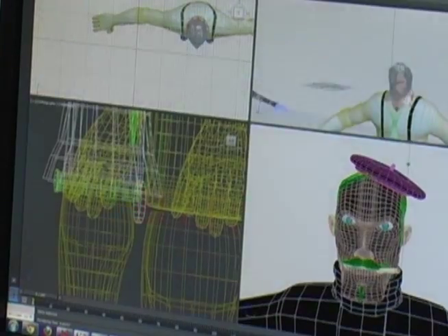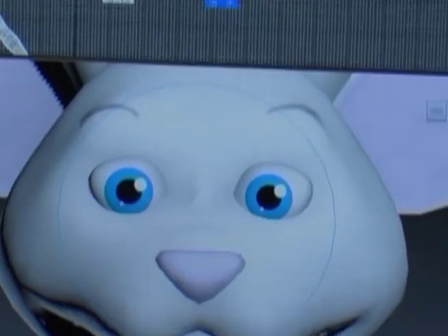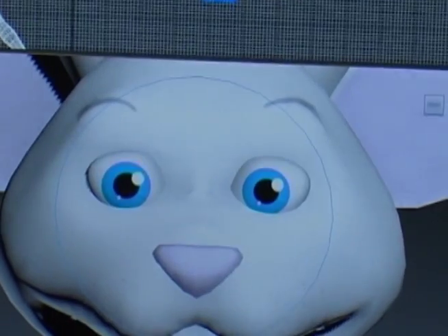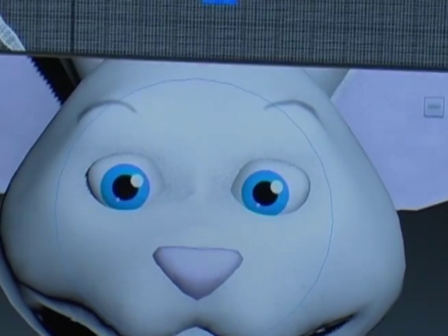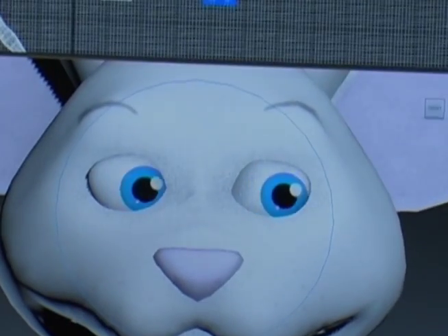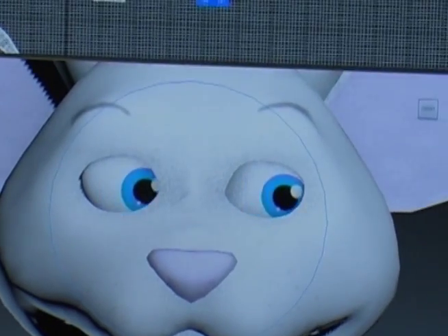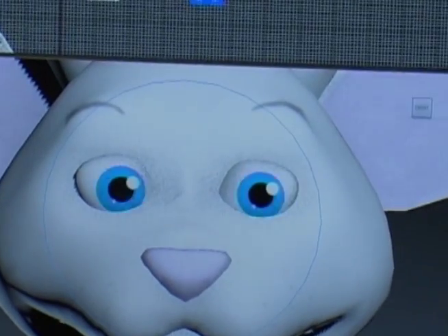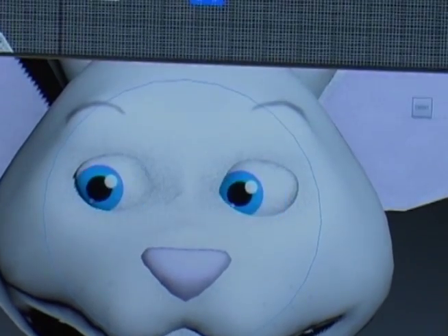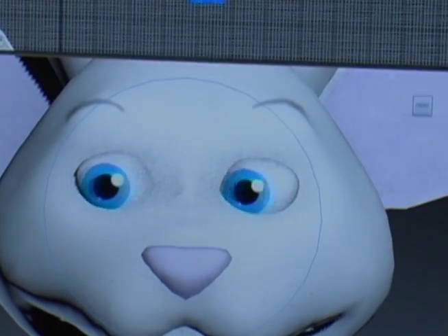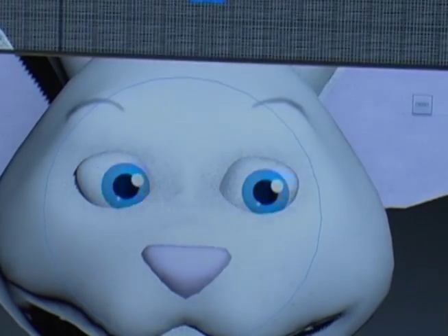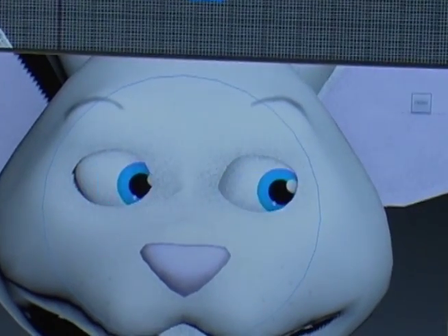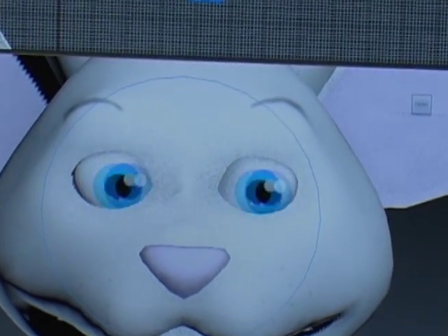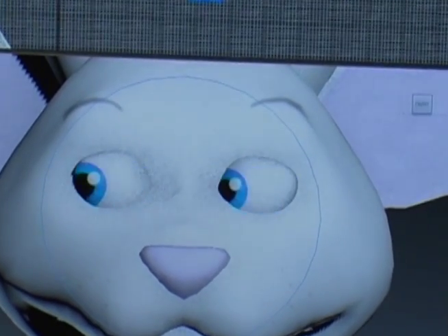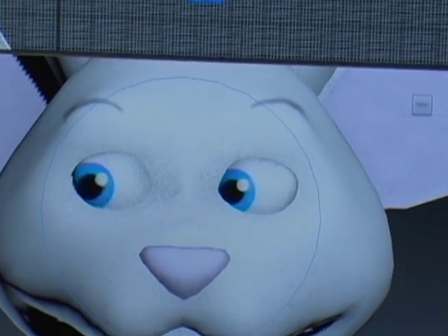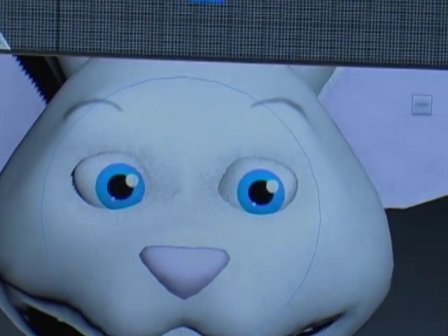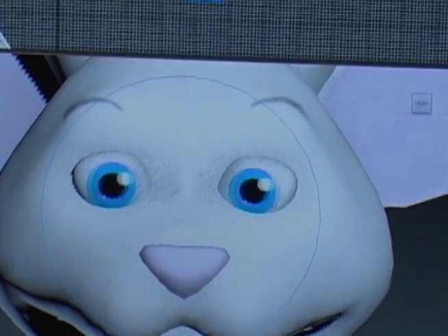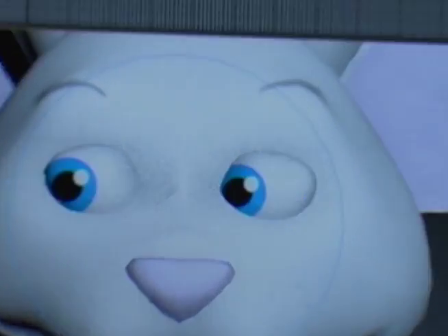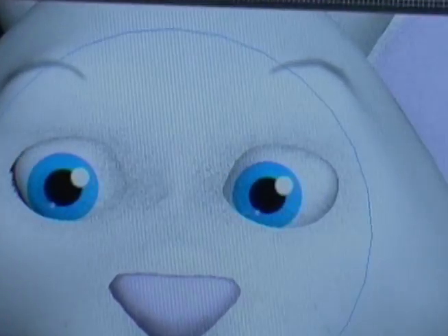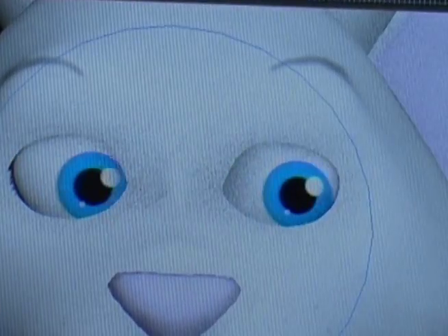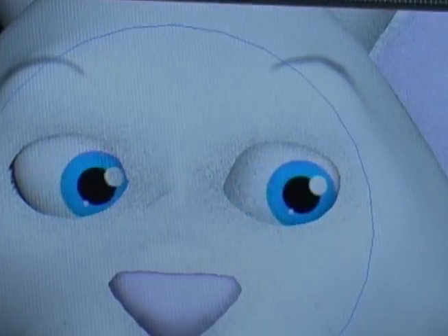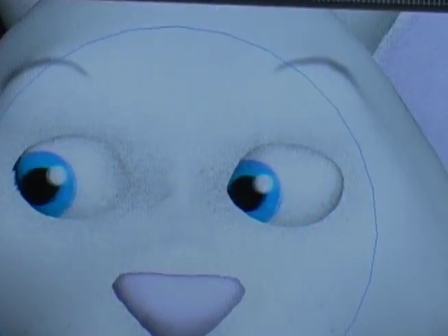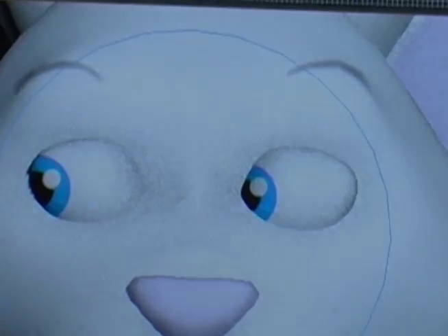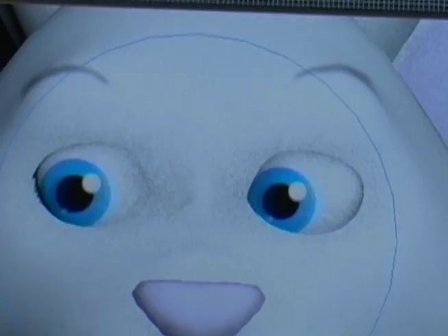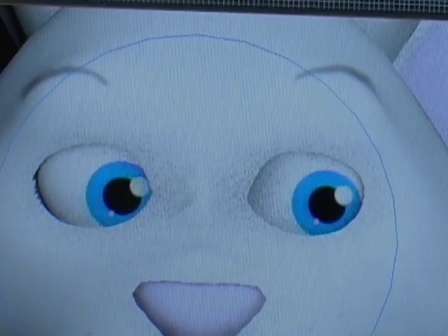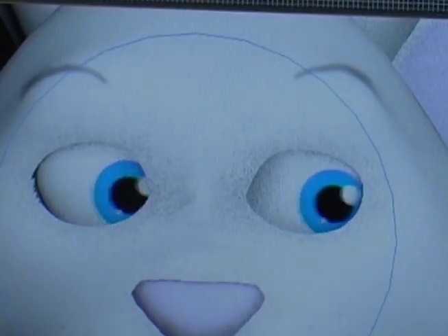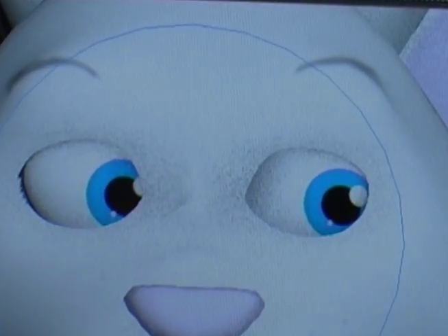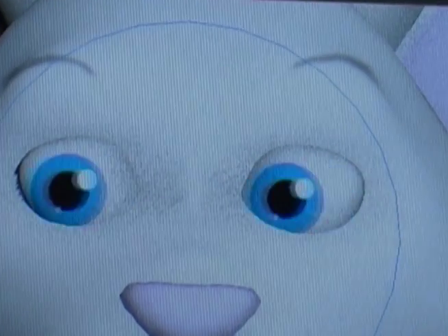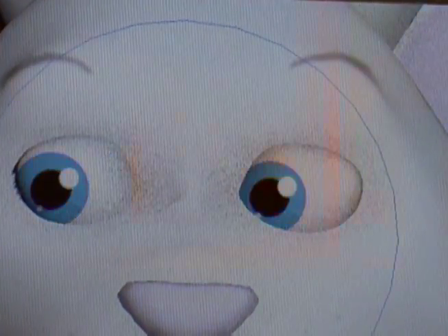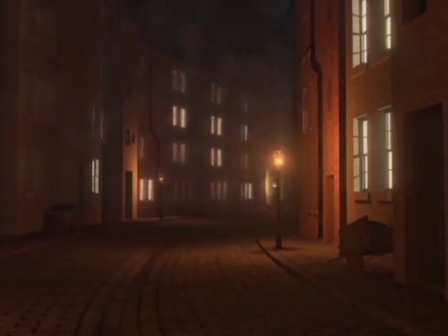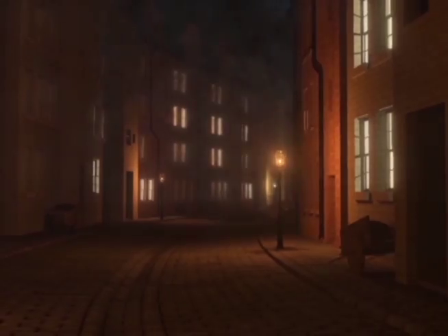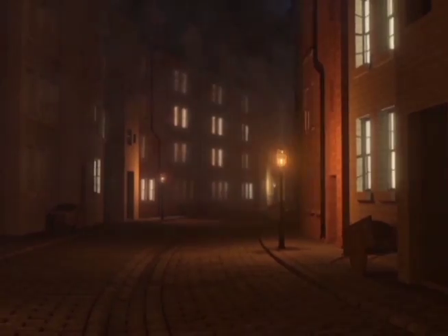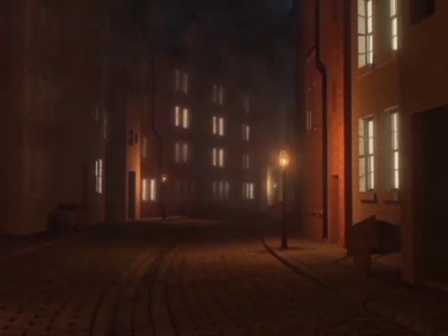This hands-on course develops the skills you will need to advance your ambitions in the animation field as a 3D digital developer.